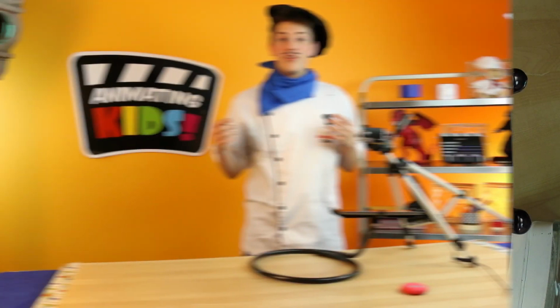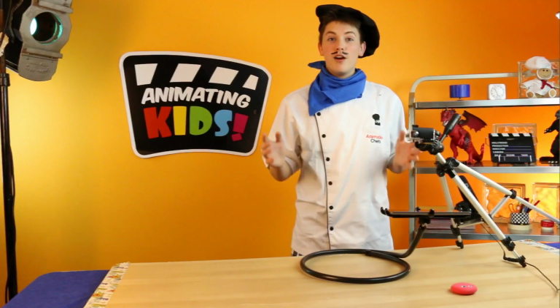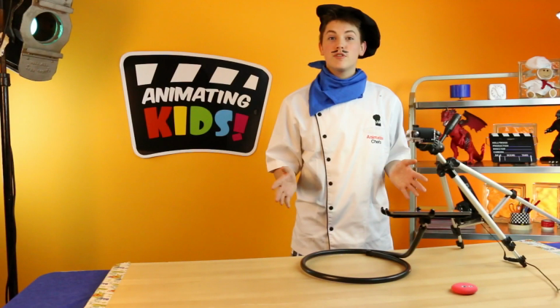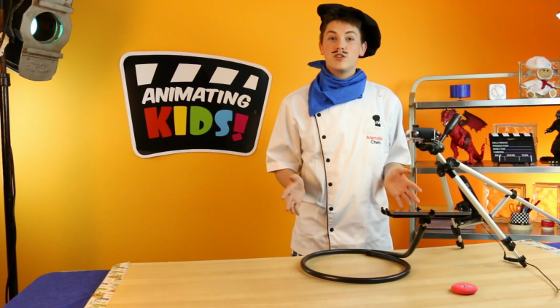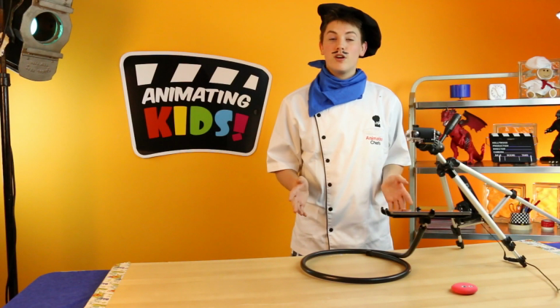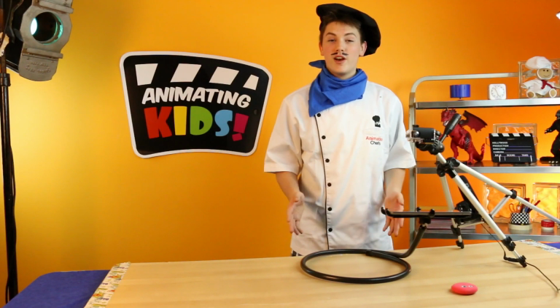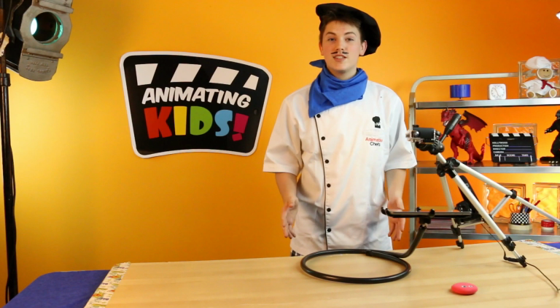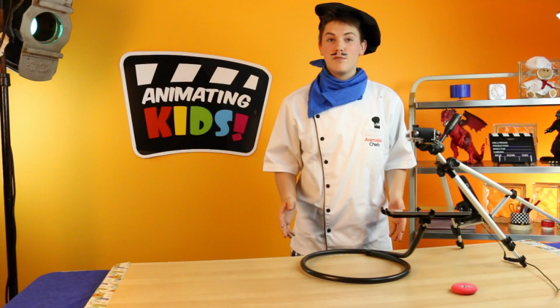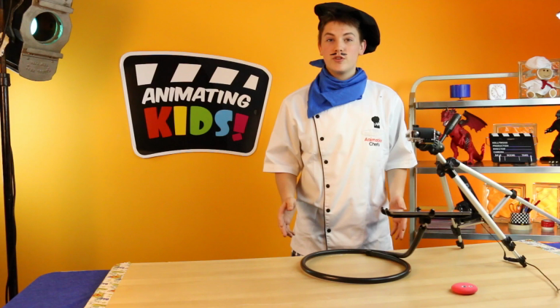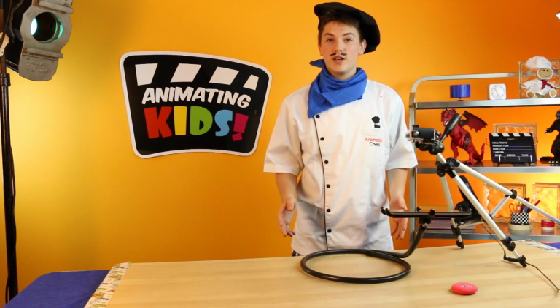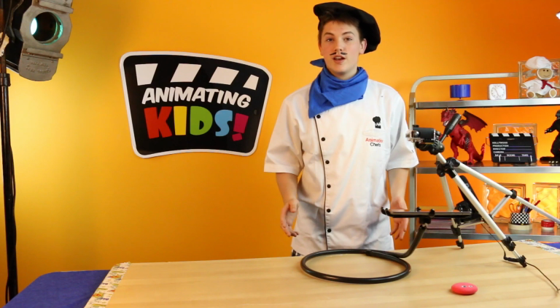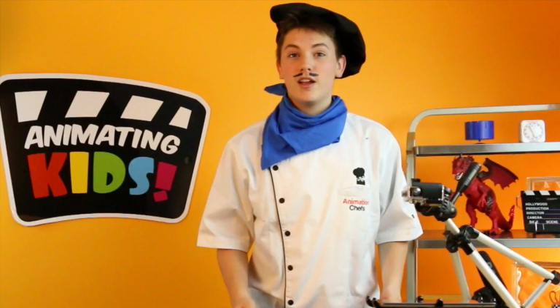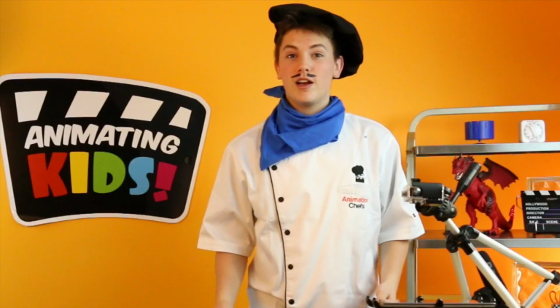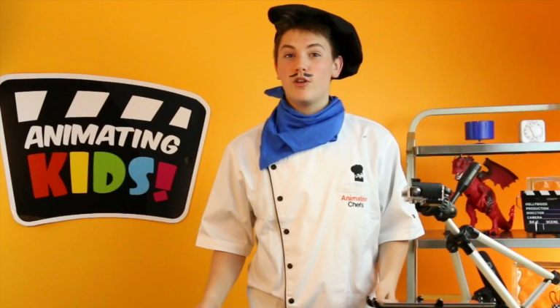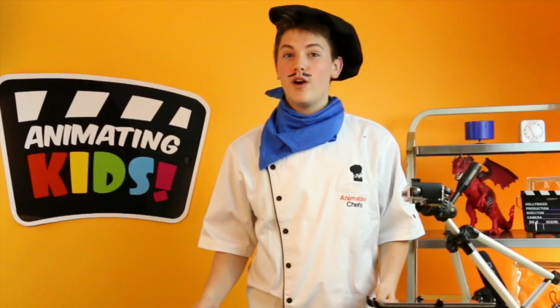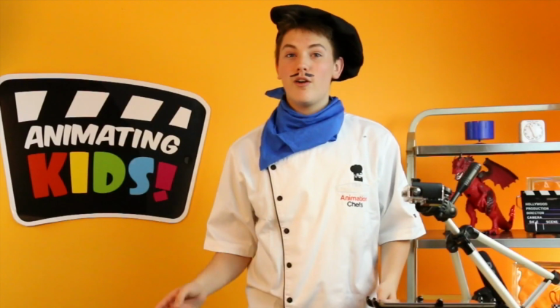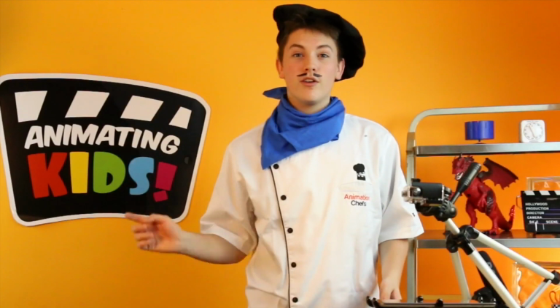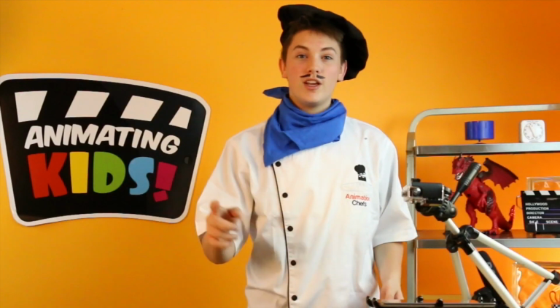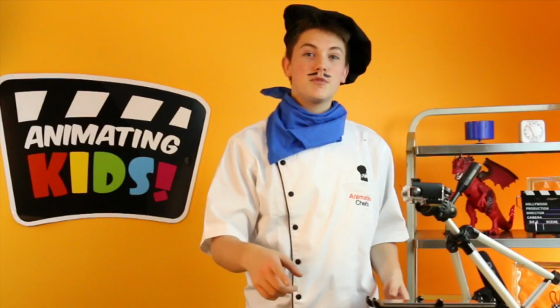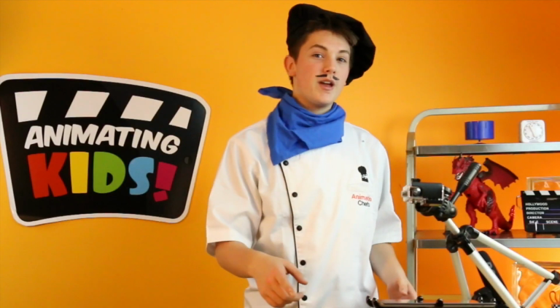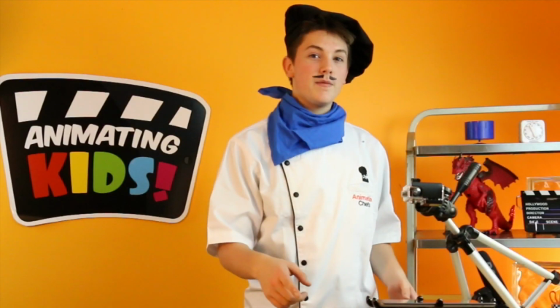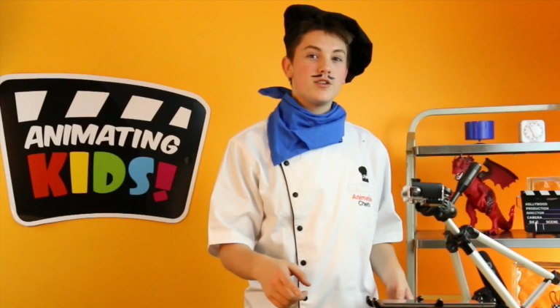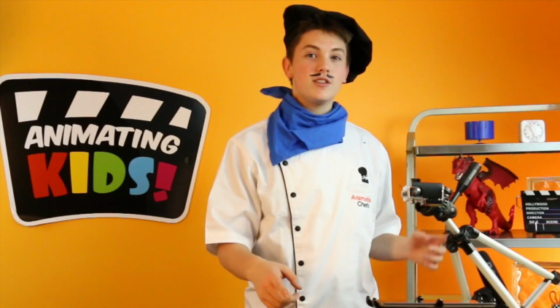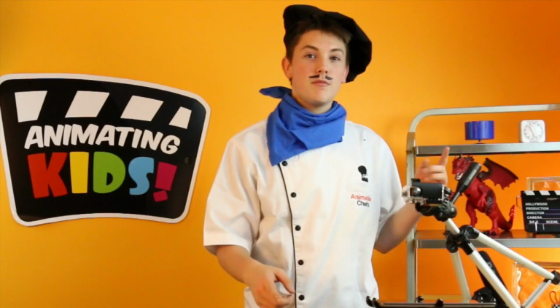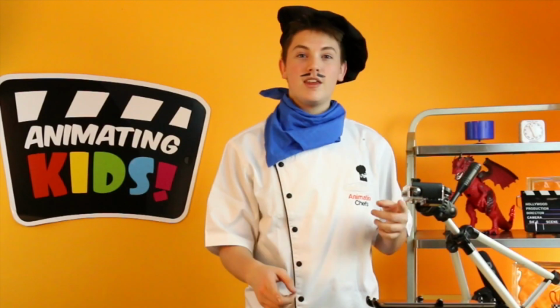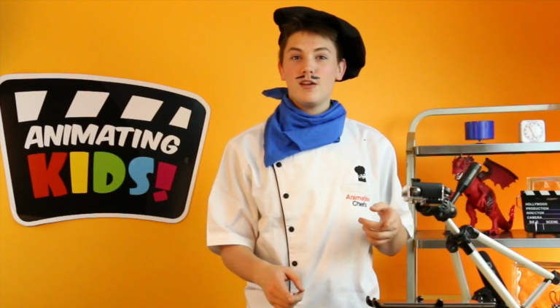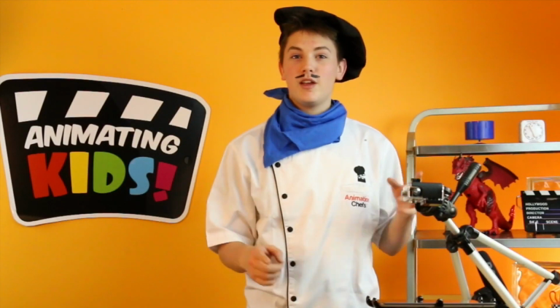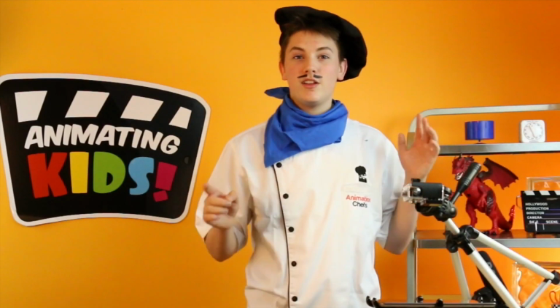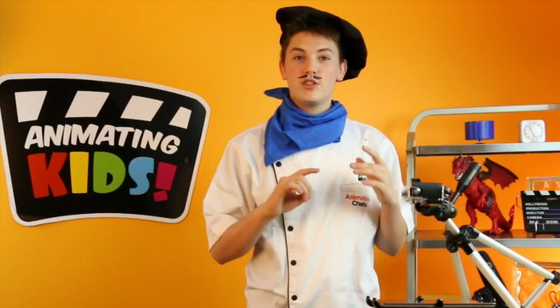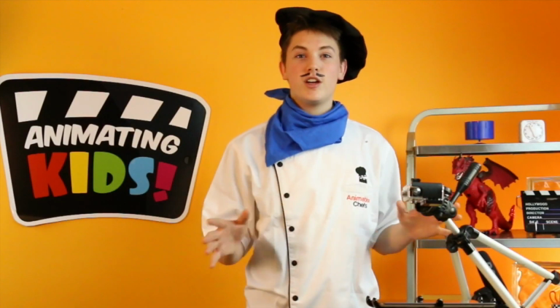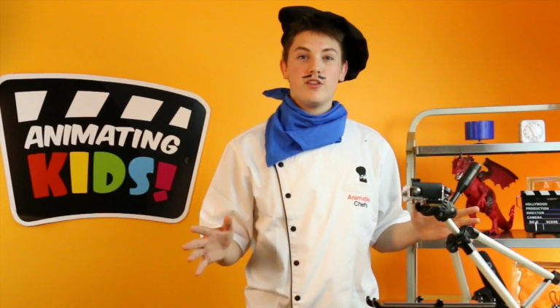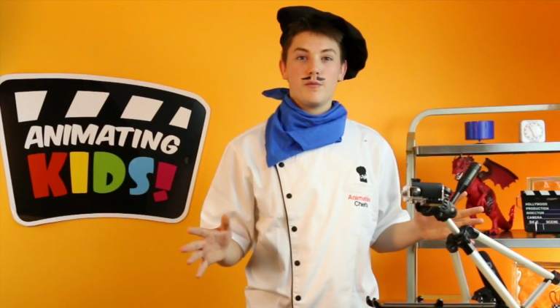That was the tour of iStopMotion. Now go out, think up some animations, make them, and then share them.